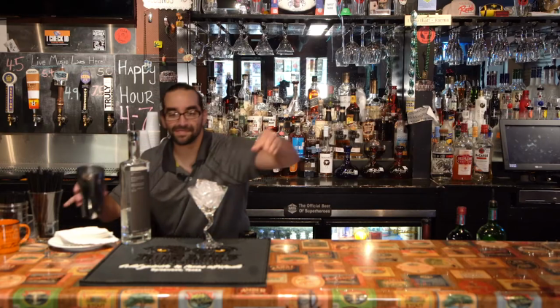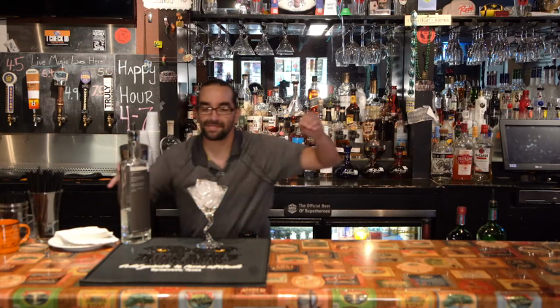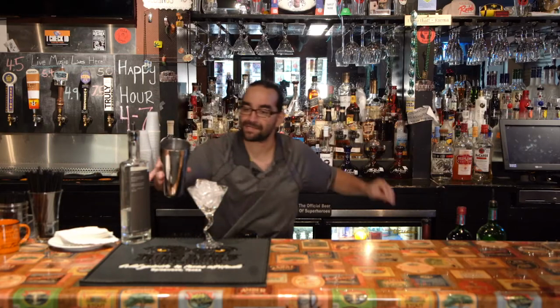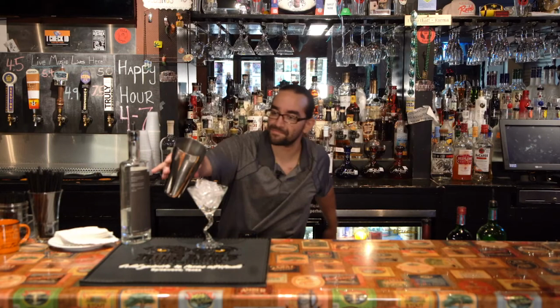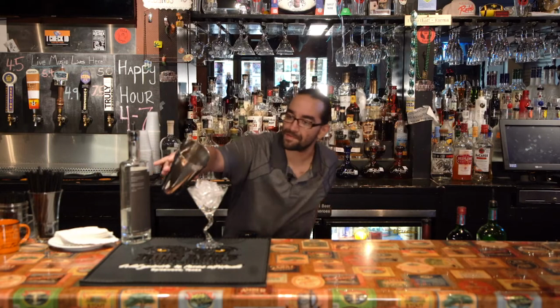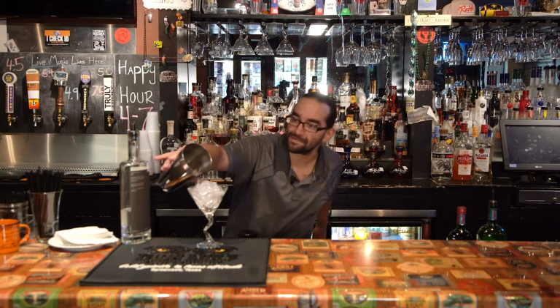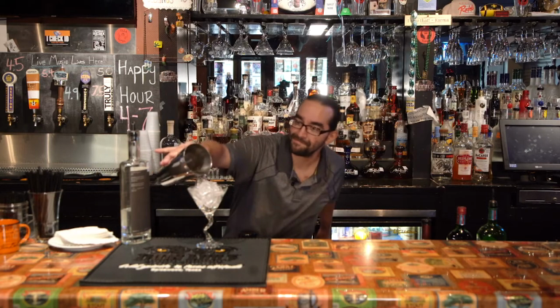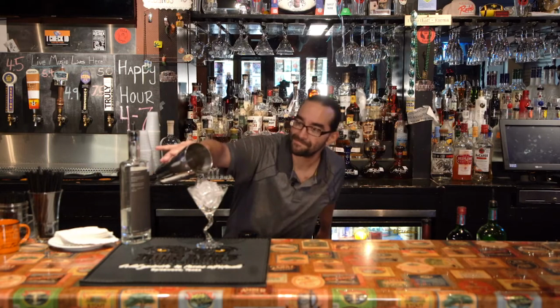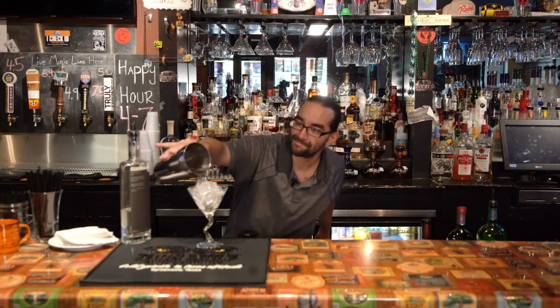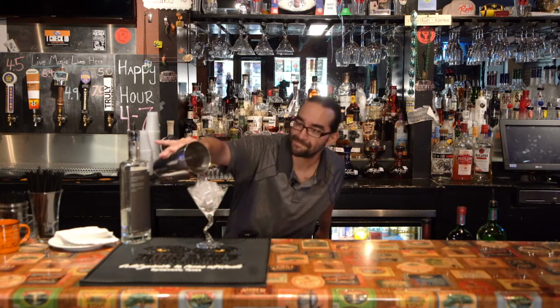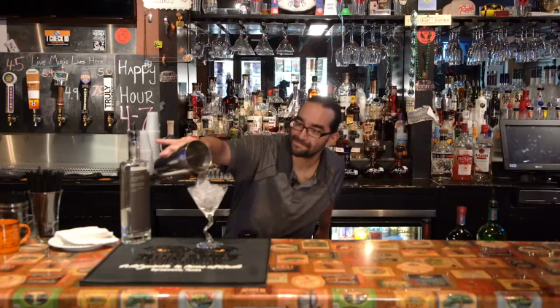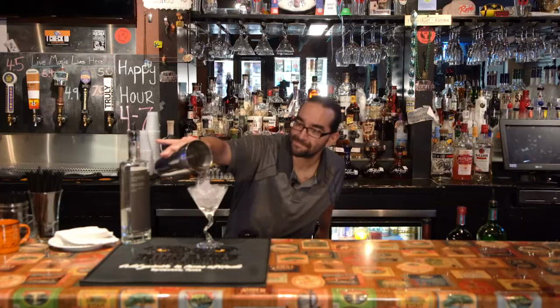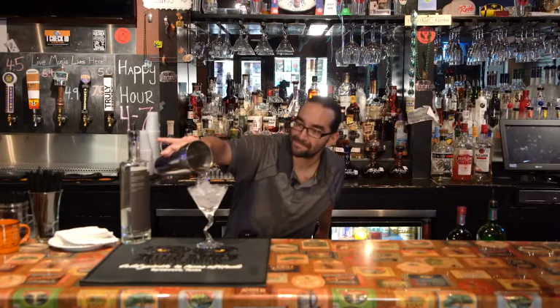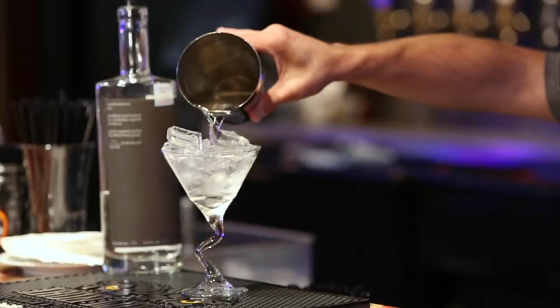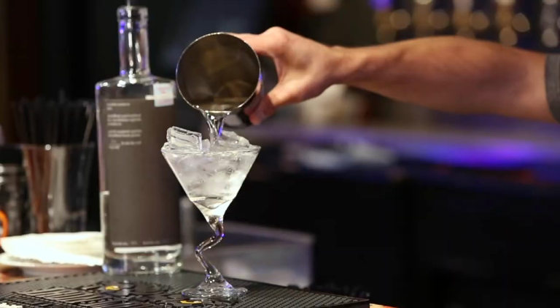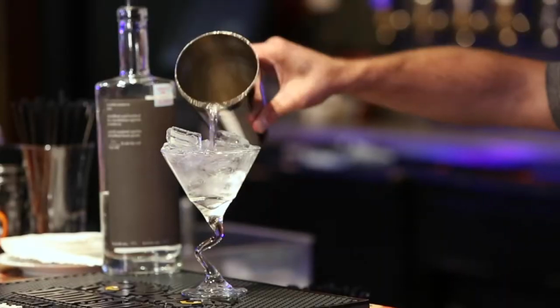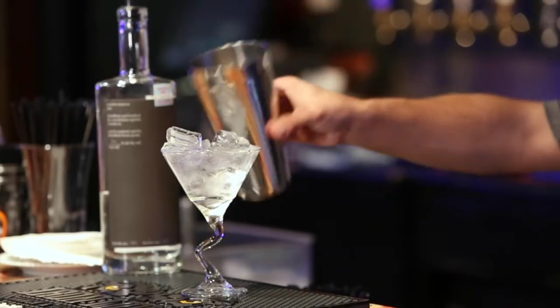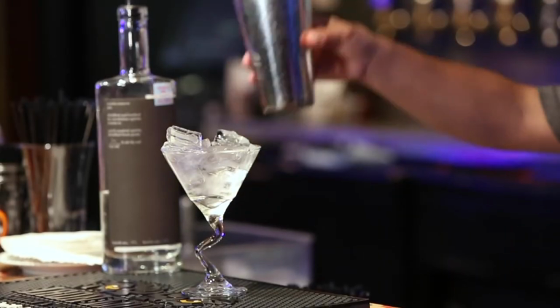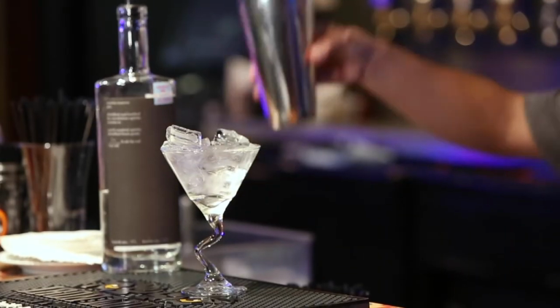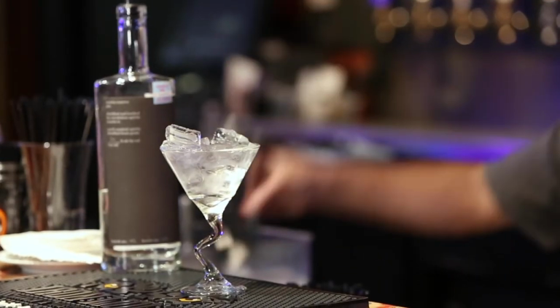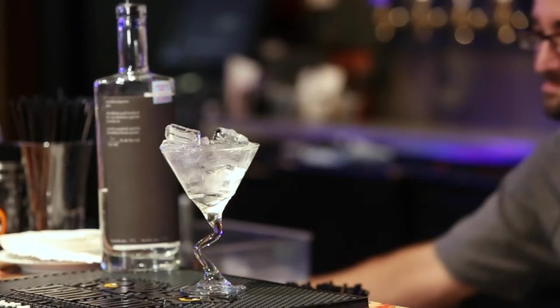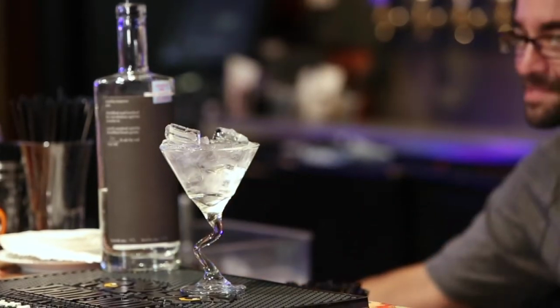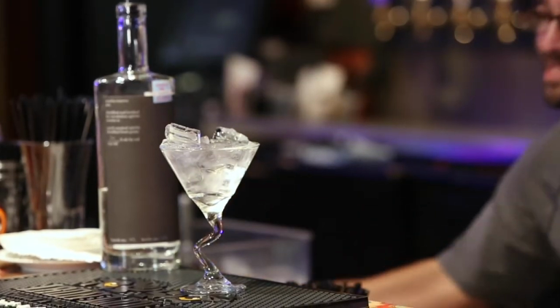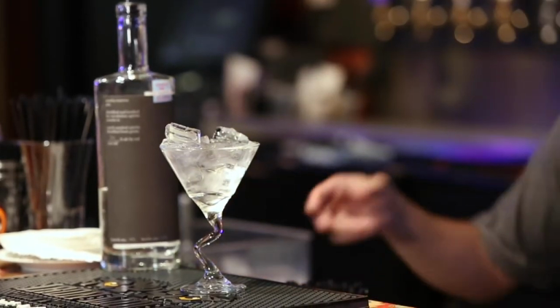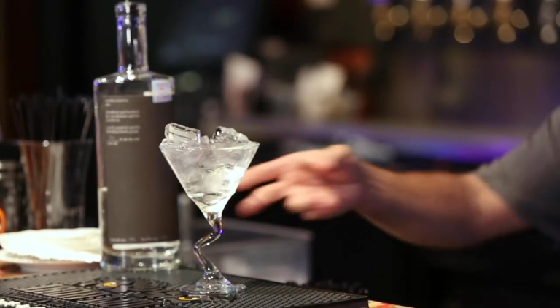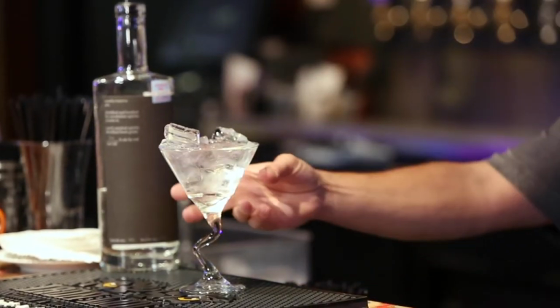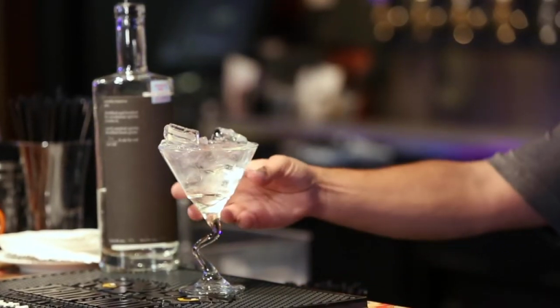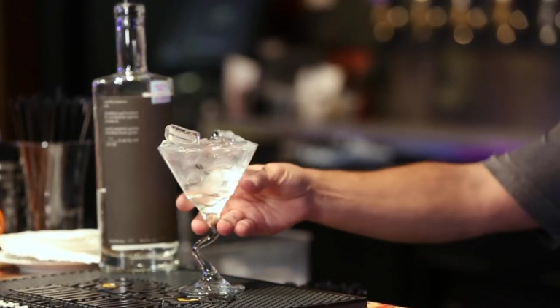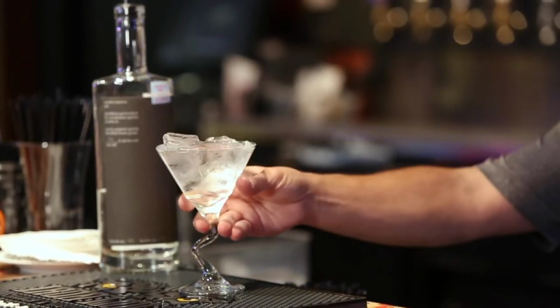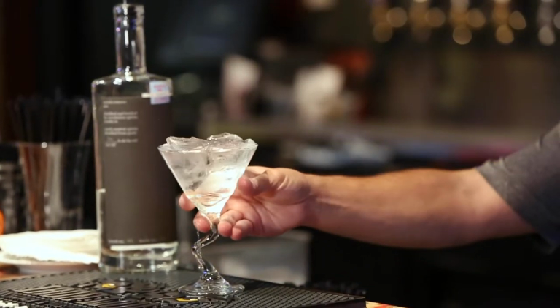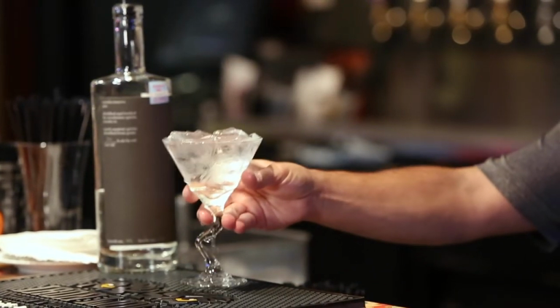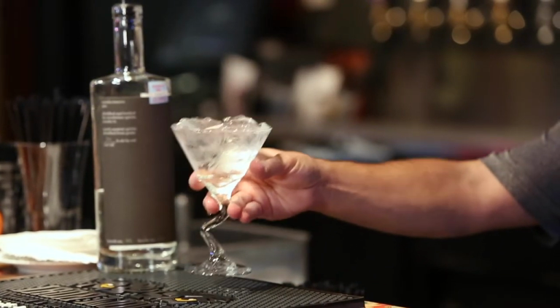And add some water, and we'll basically let that sit. Move that aside for now.